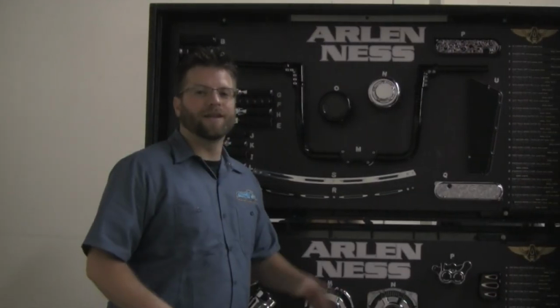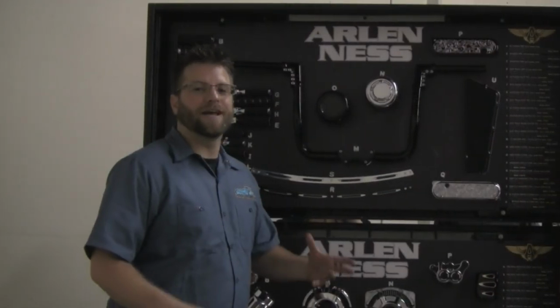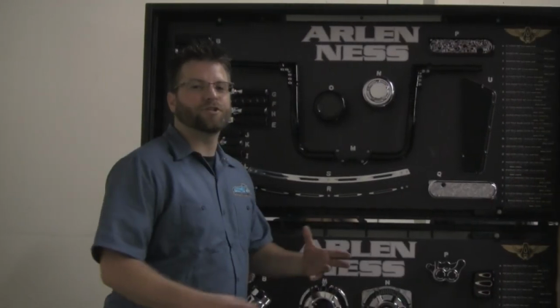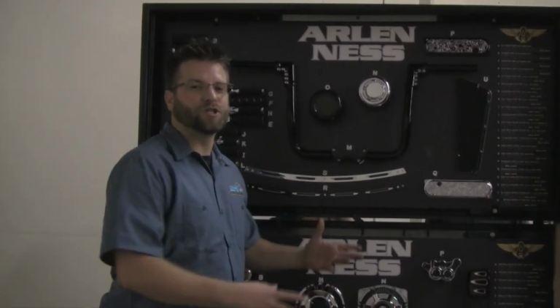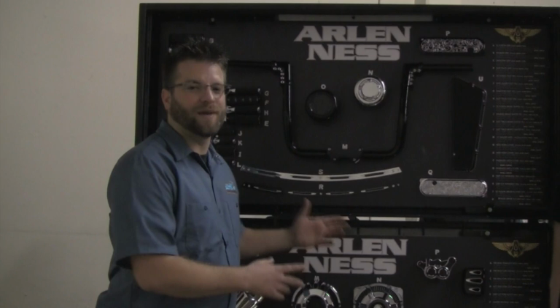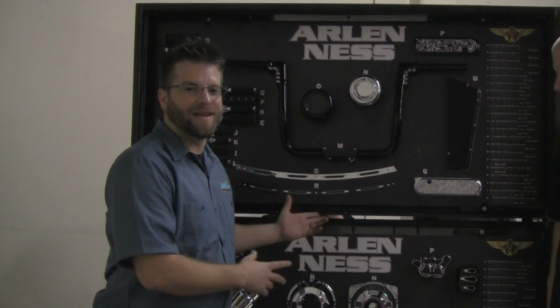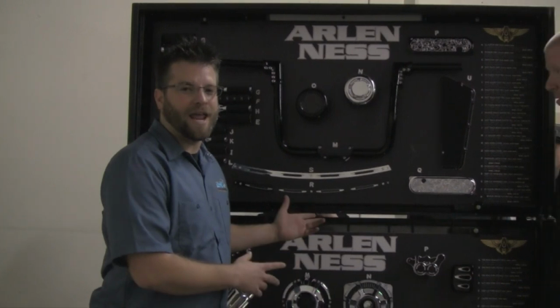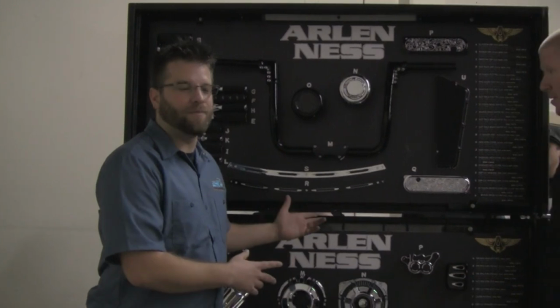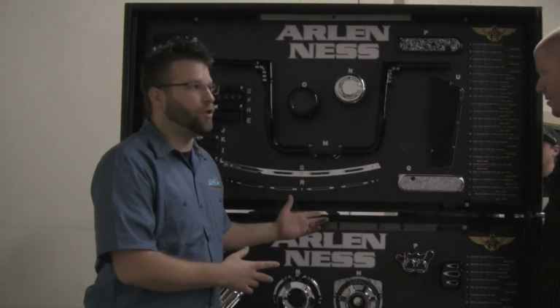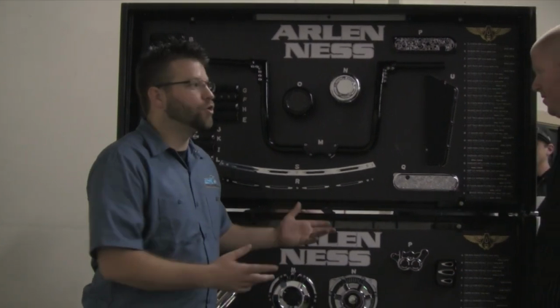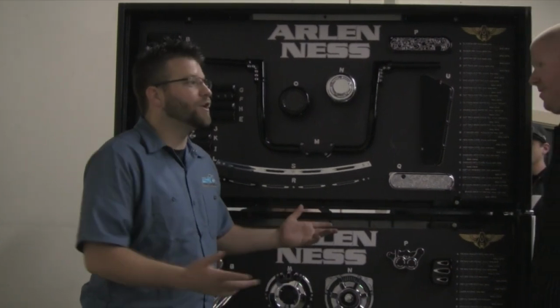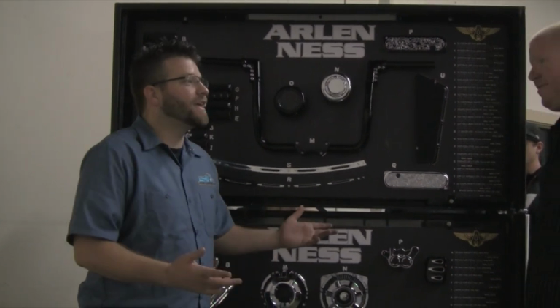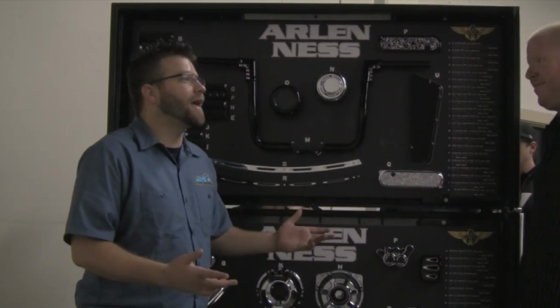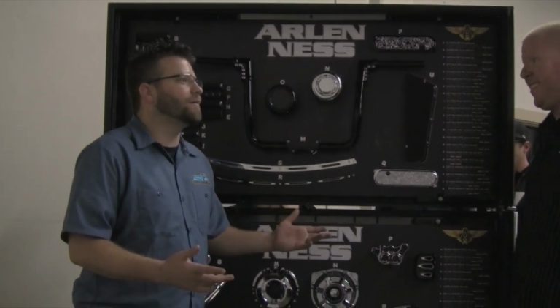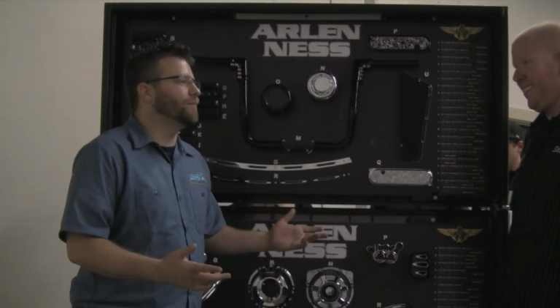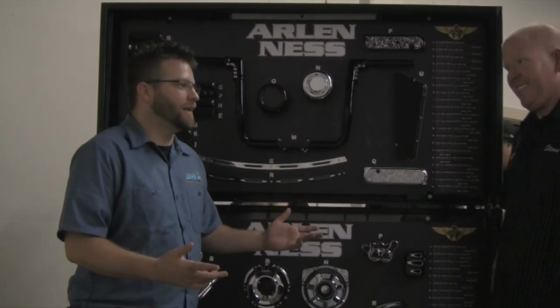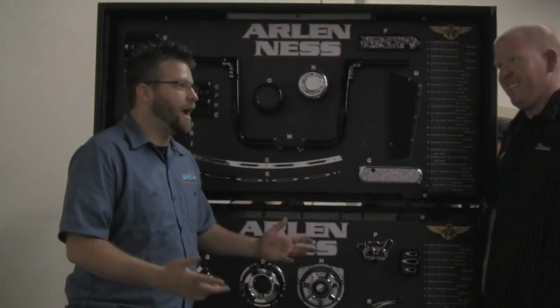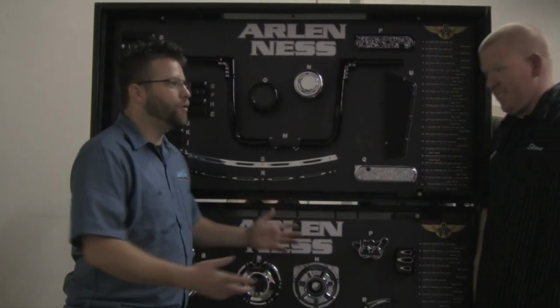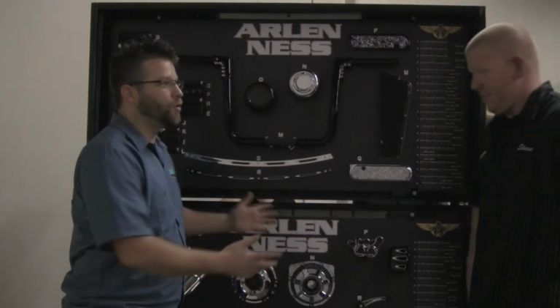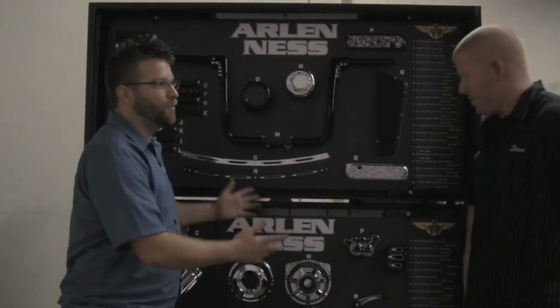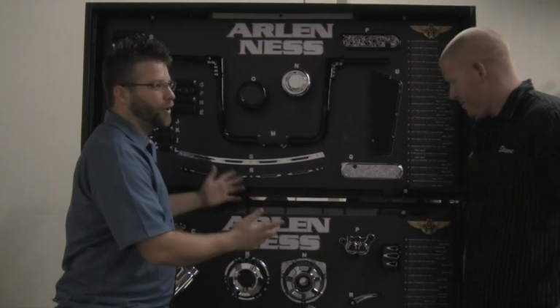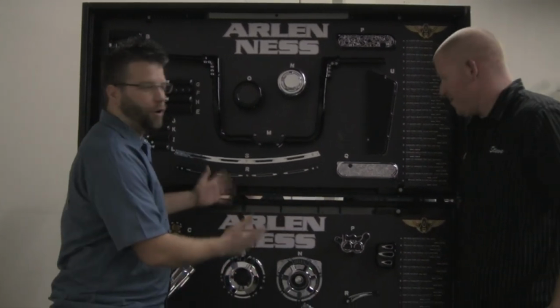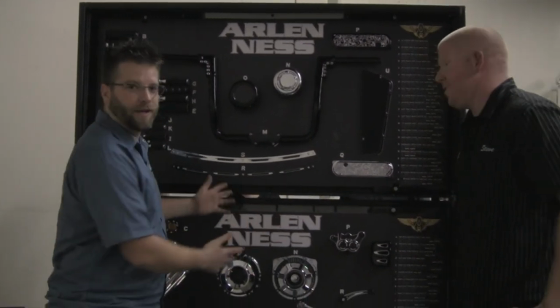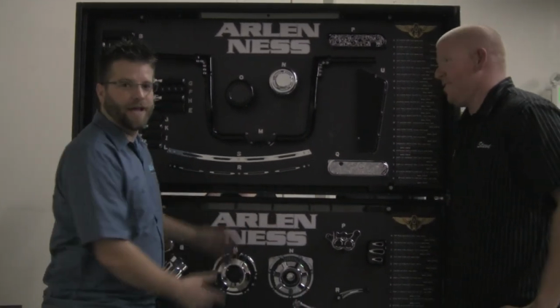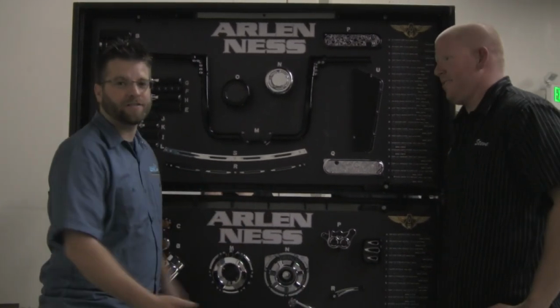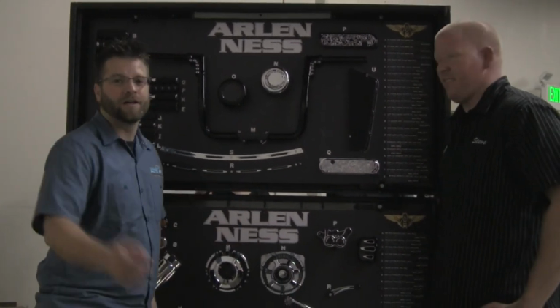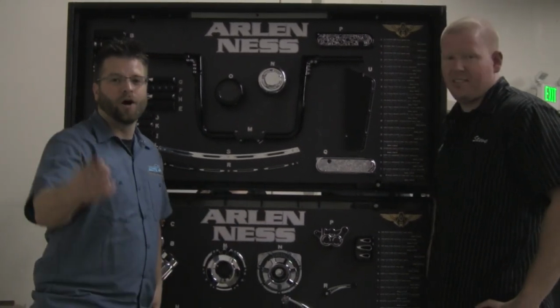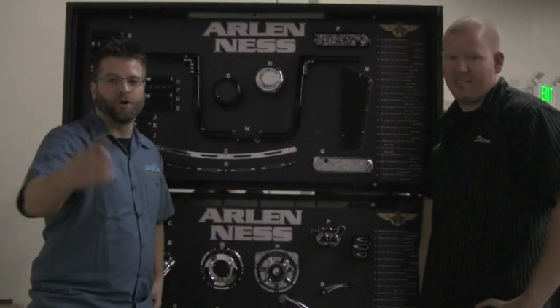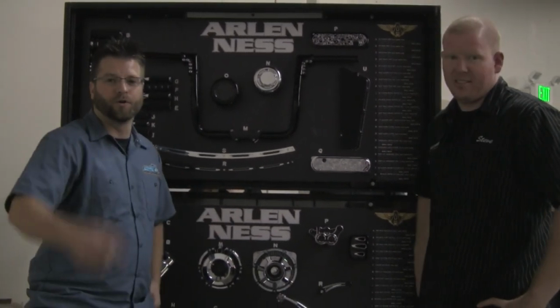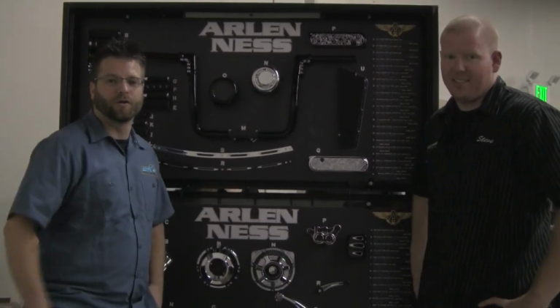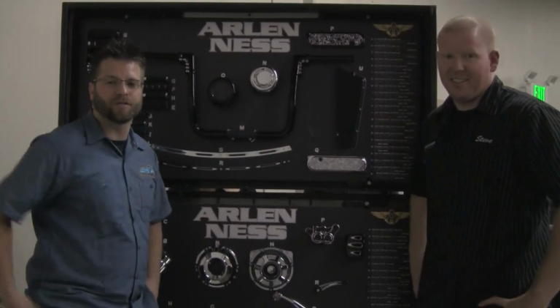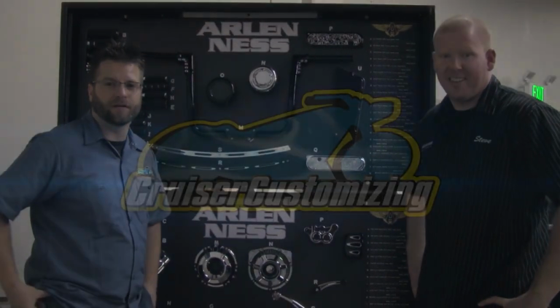Arlen Ness used to be a name that you couldn't get, but now you can put all the Ness on your motorcycle.